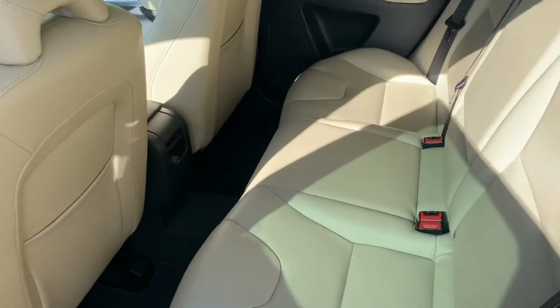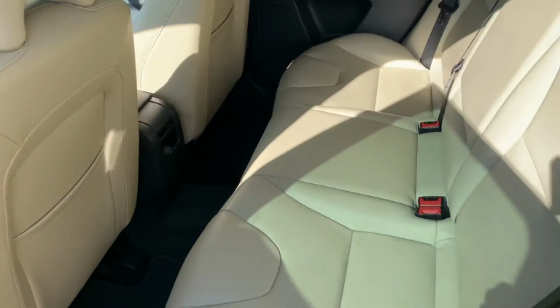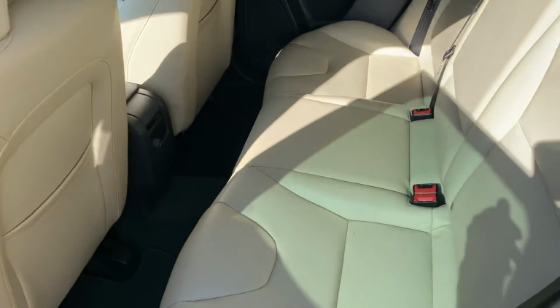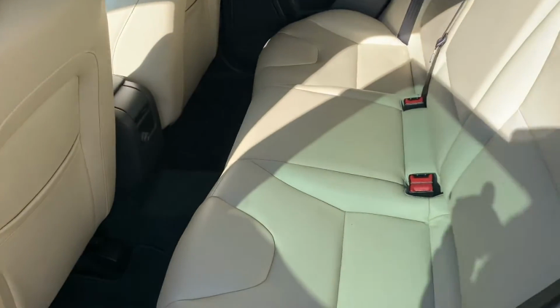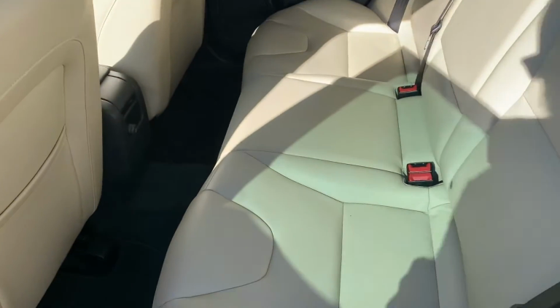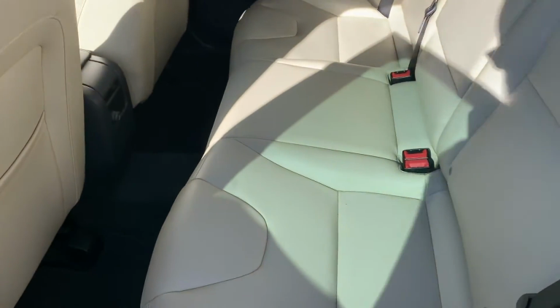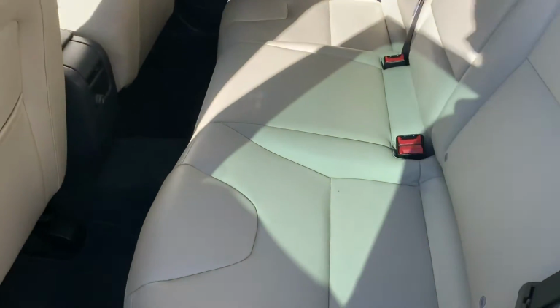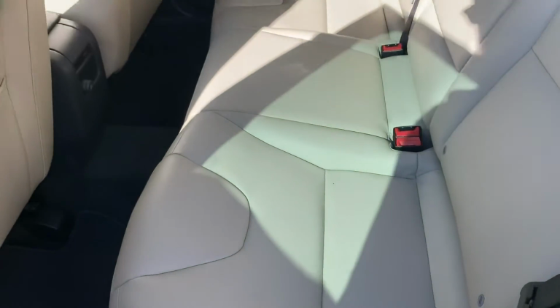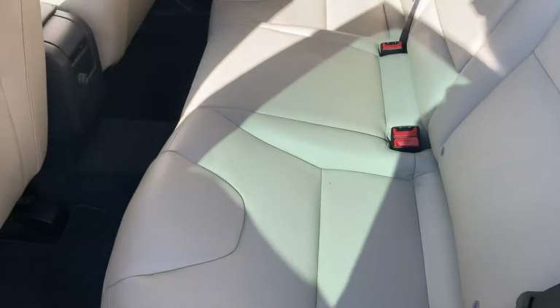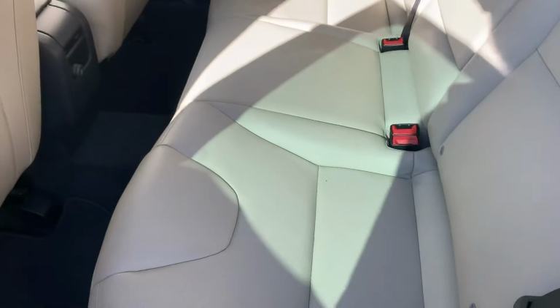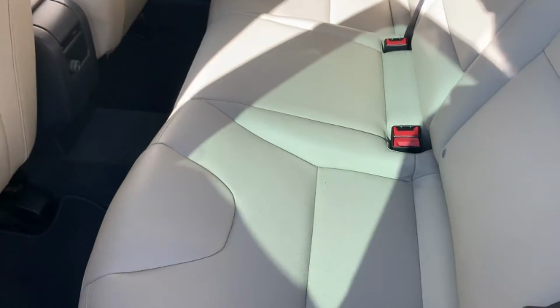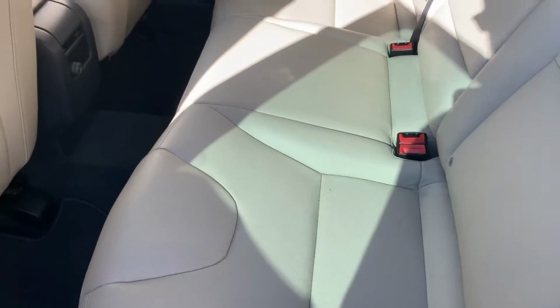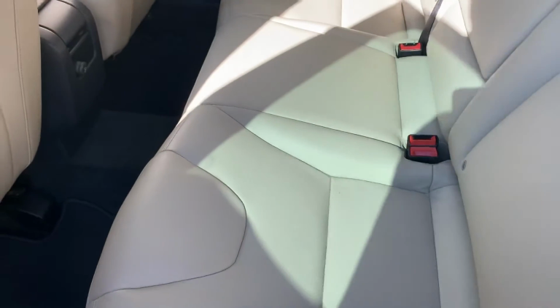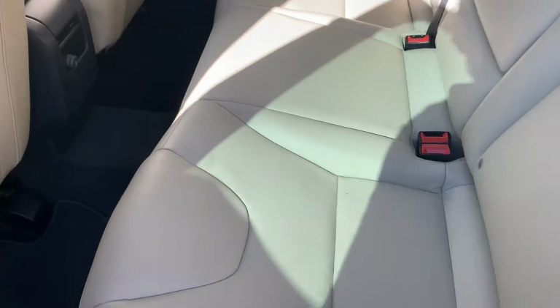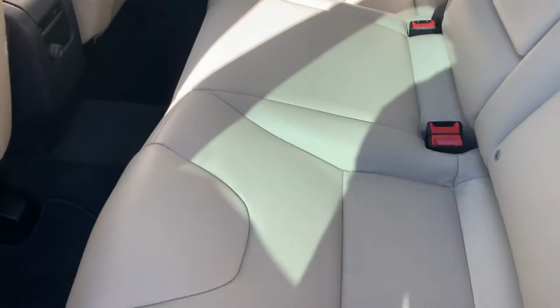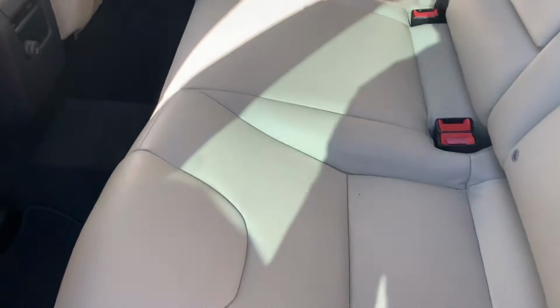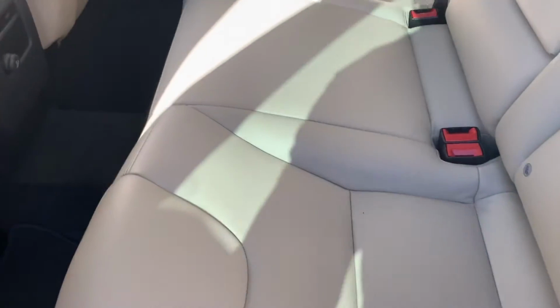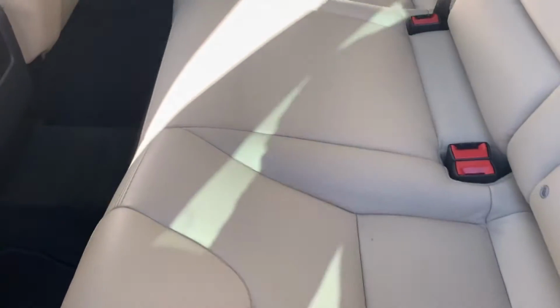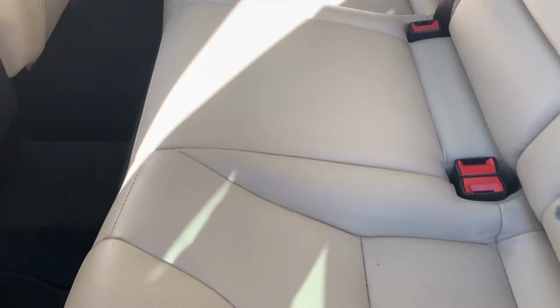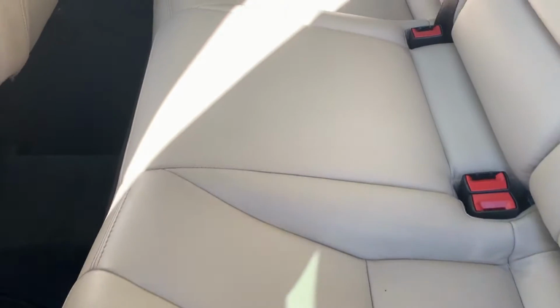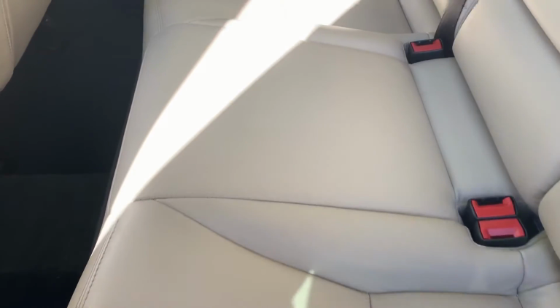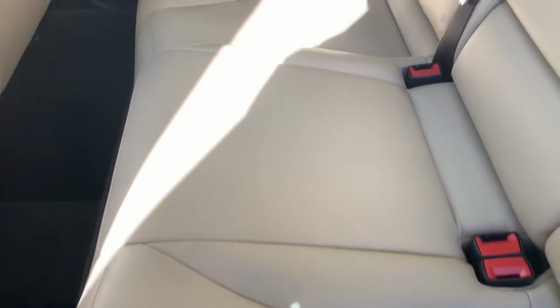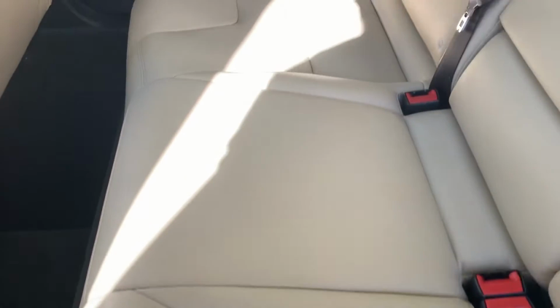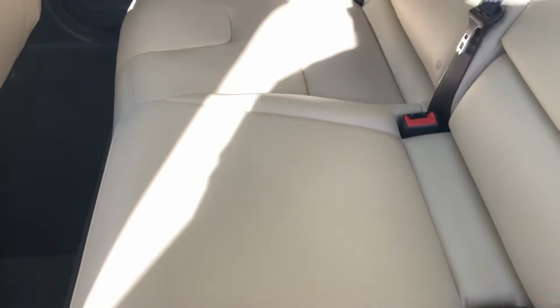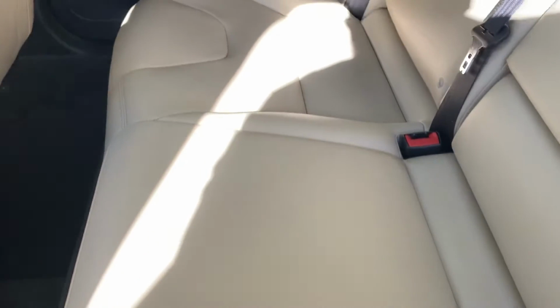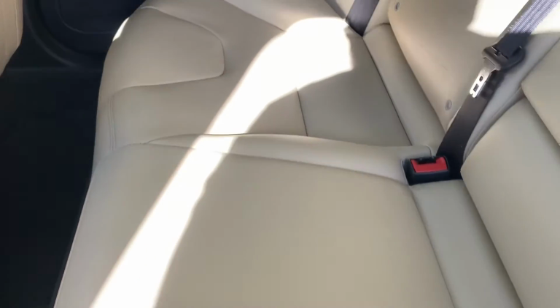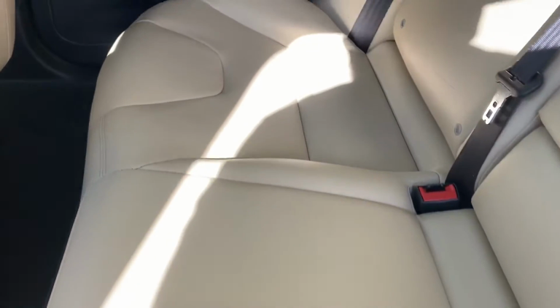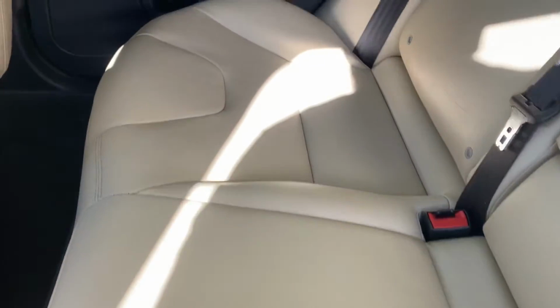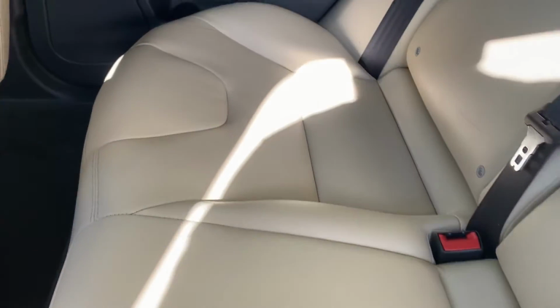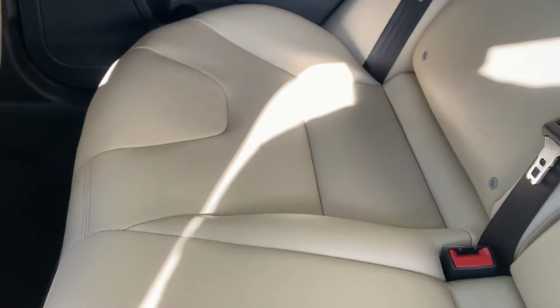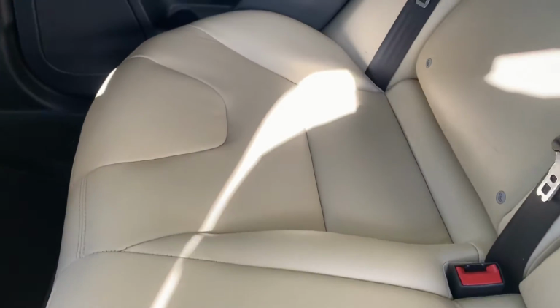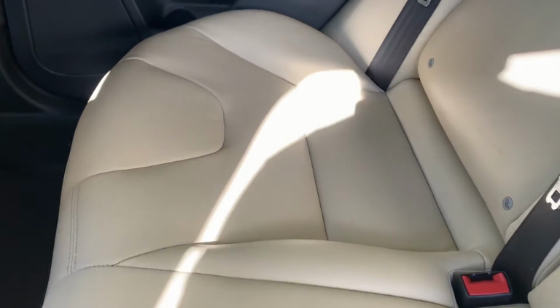The back seats don't appear to have had car seats, especially for this little more post.